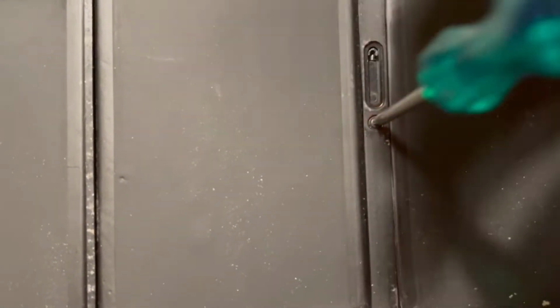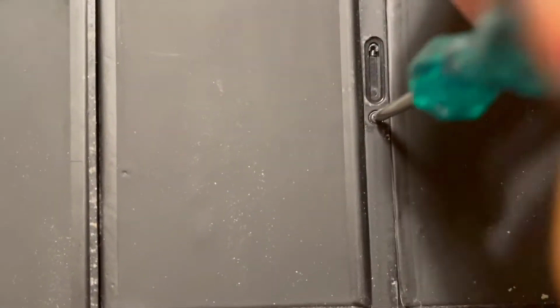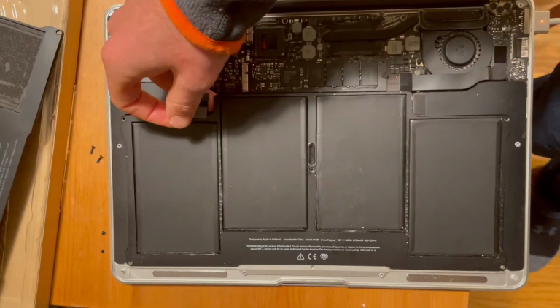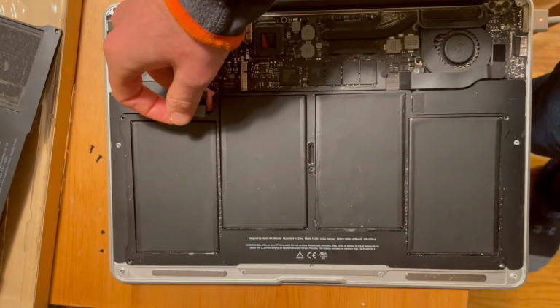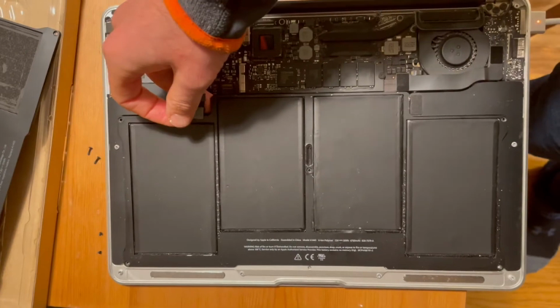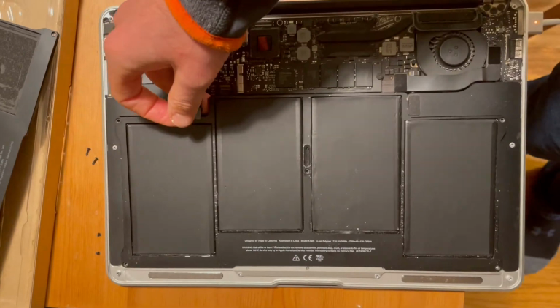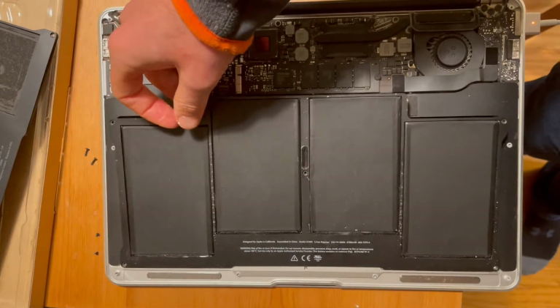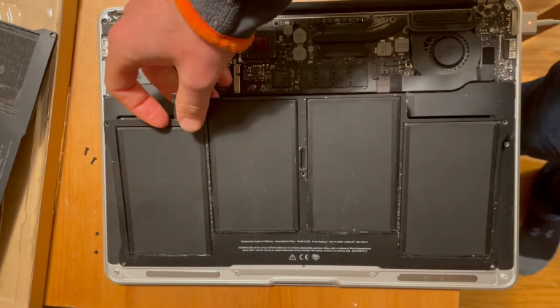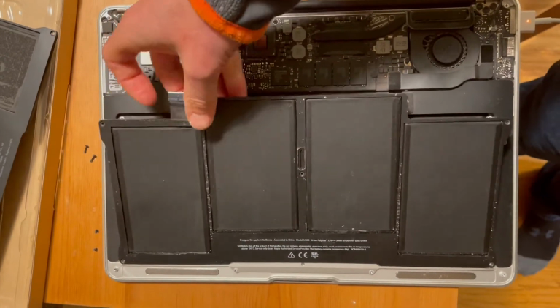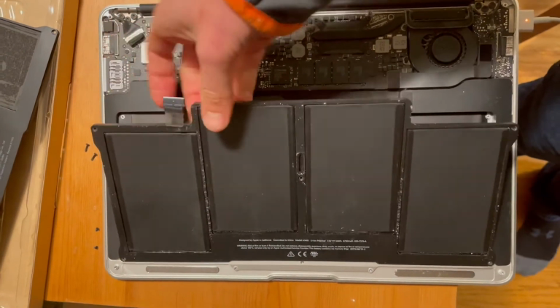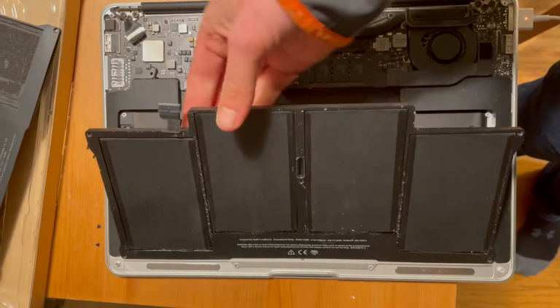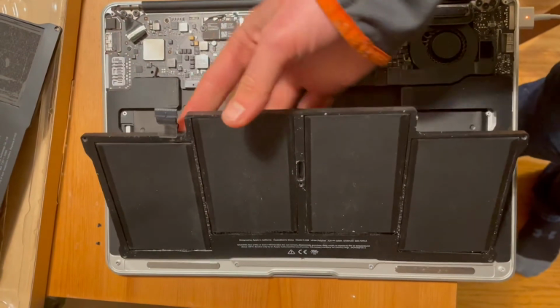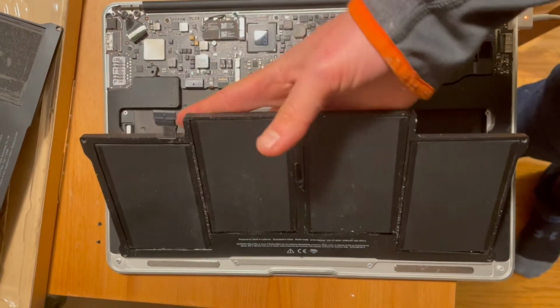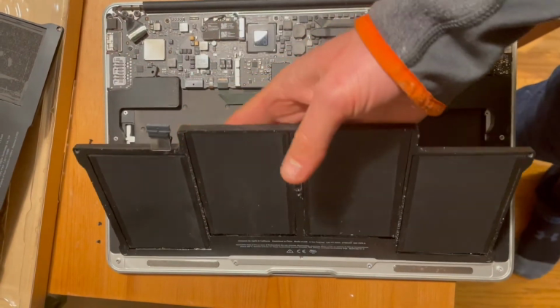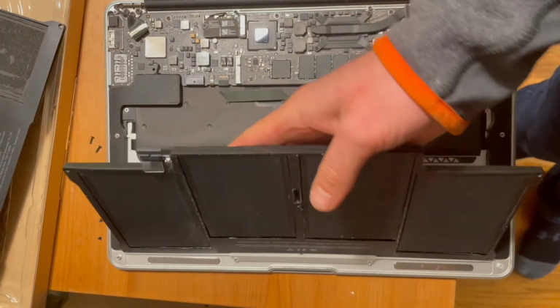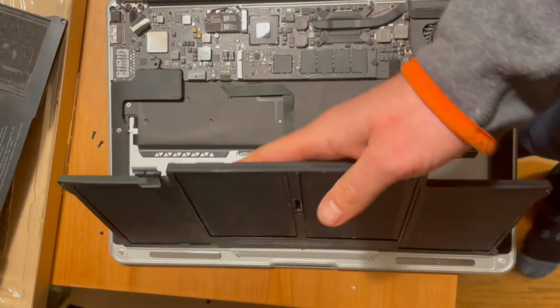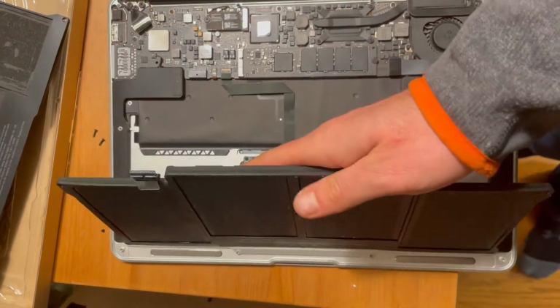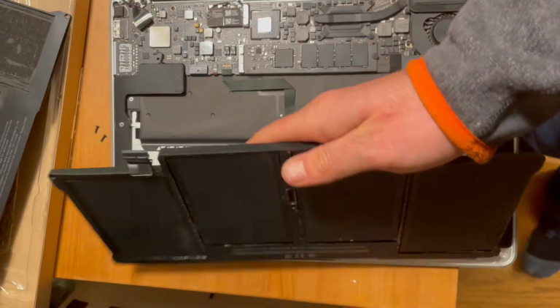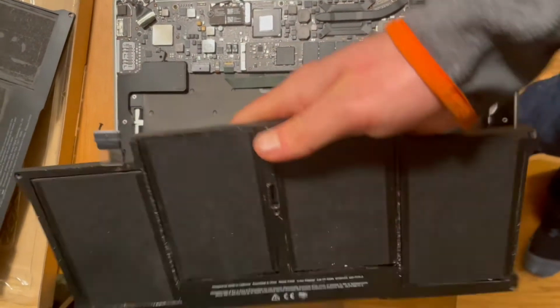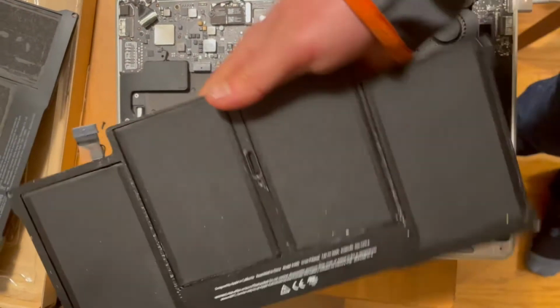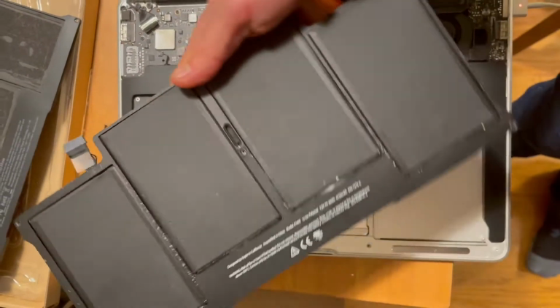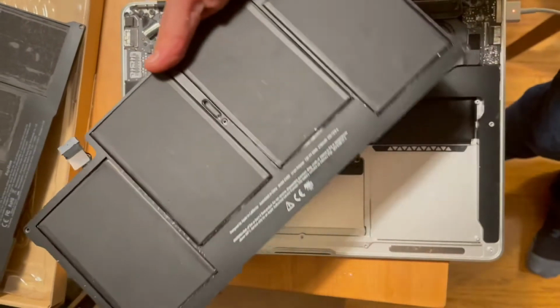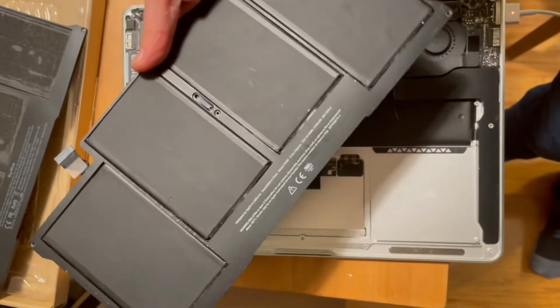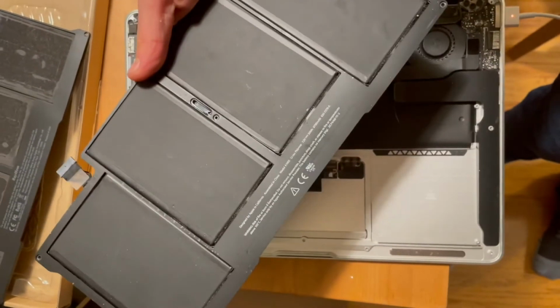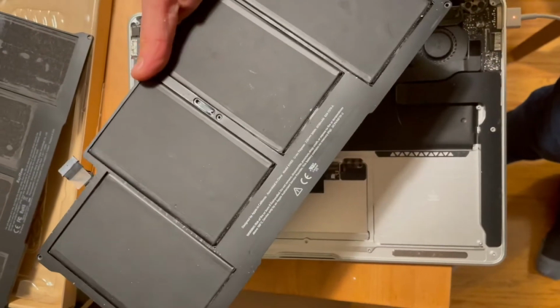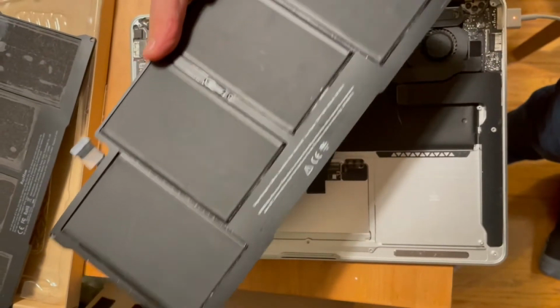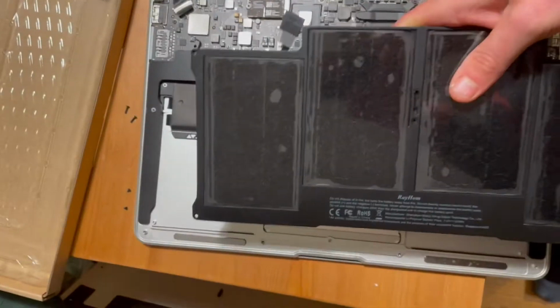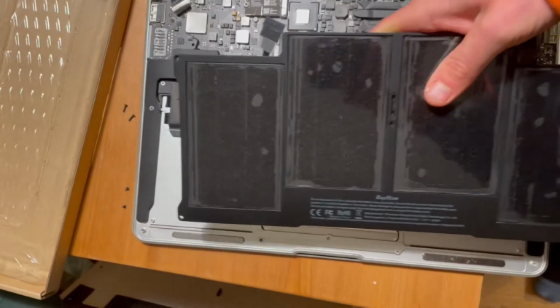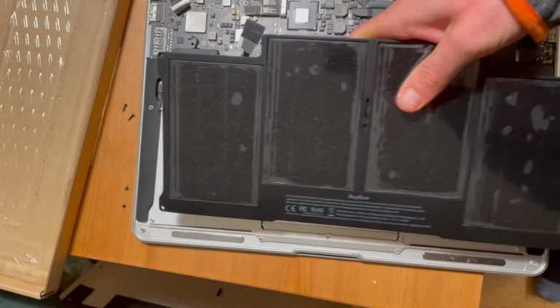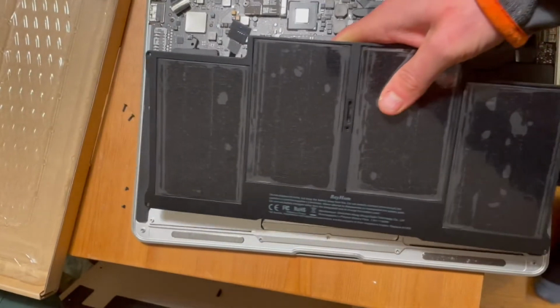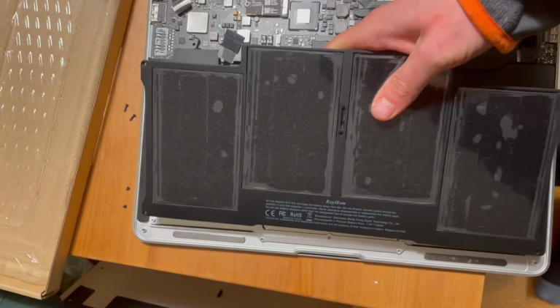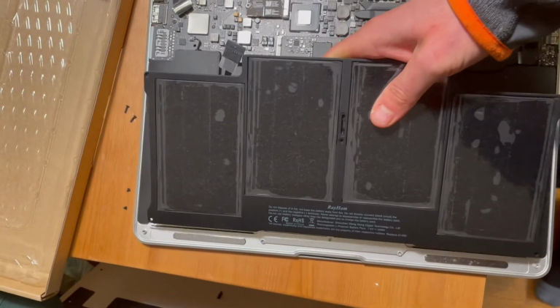With that screw removed, you can simply lift out the old battery and drop in the new battery.